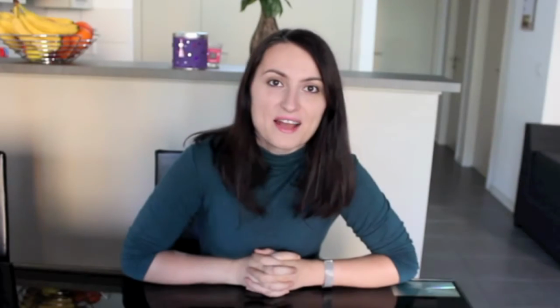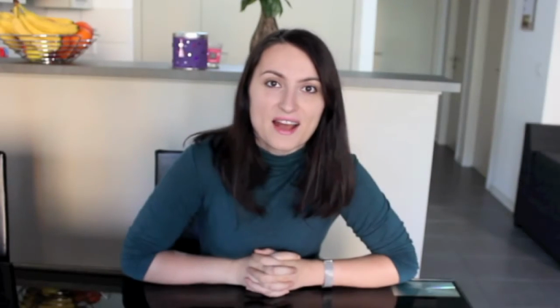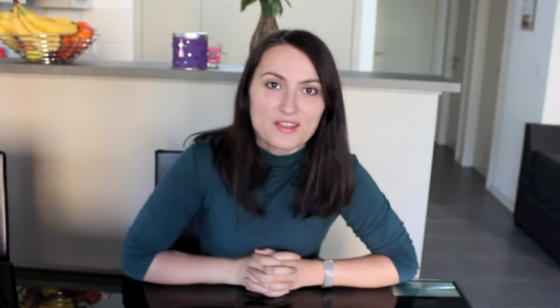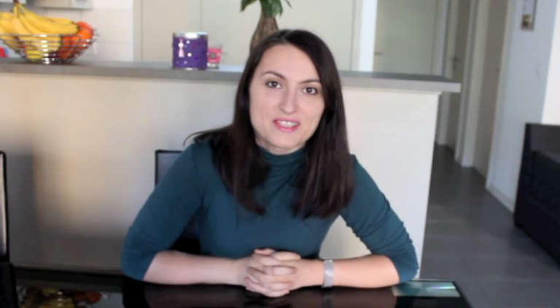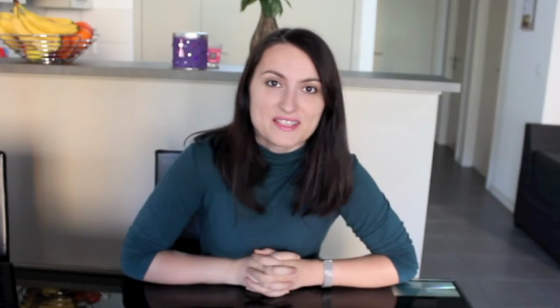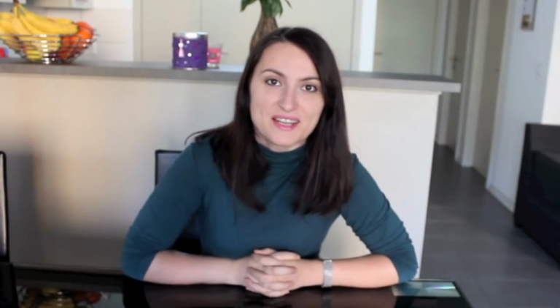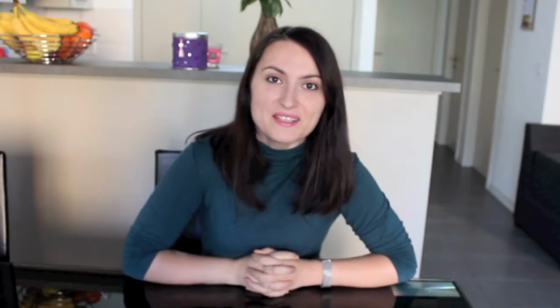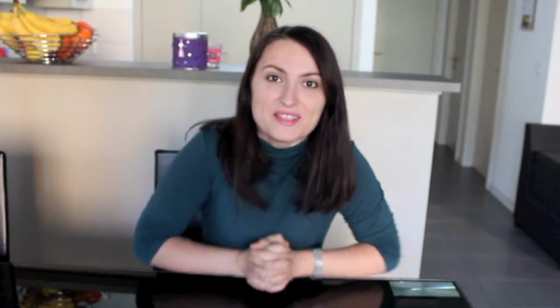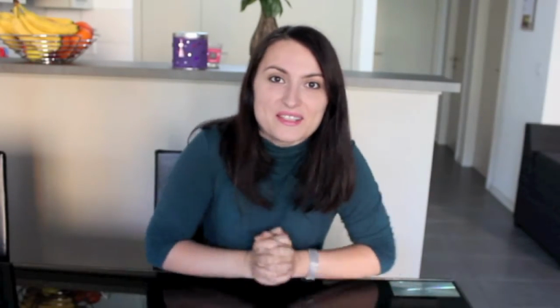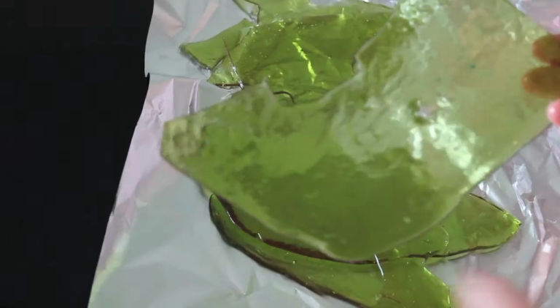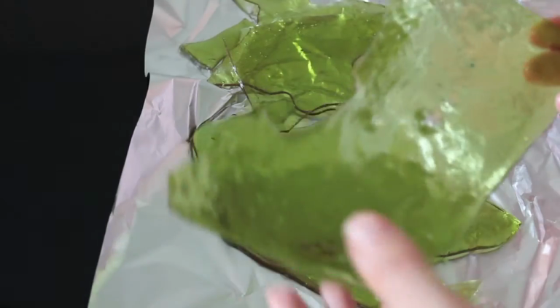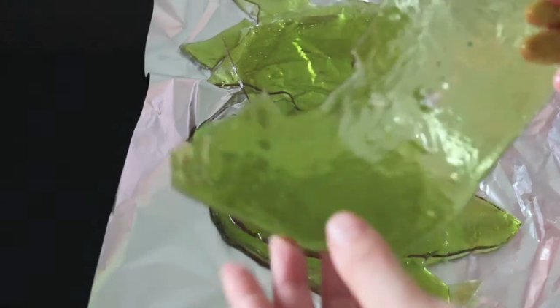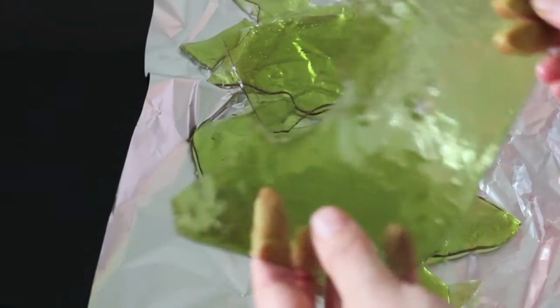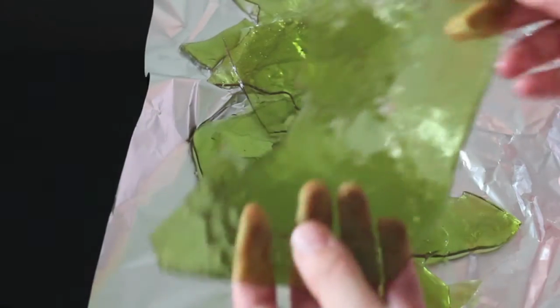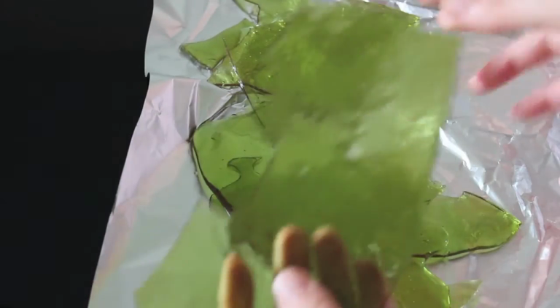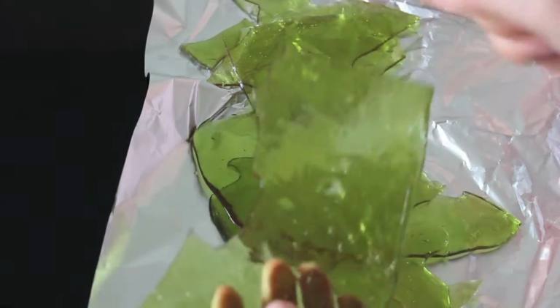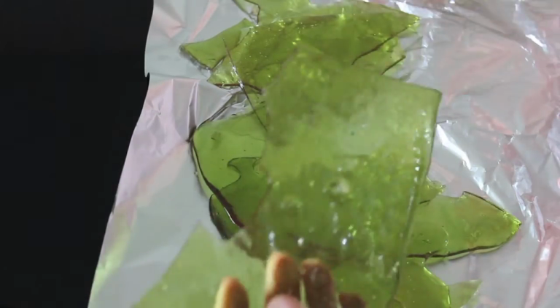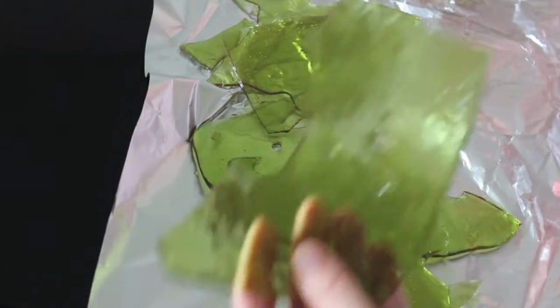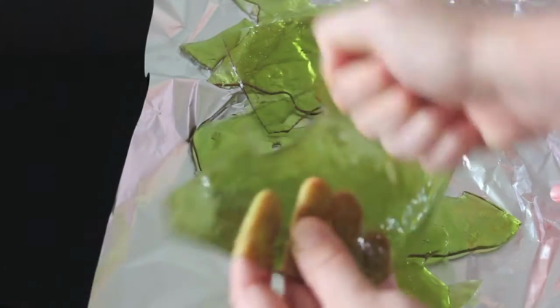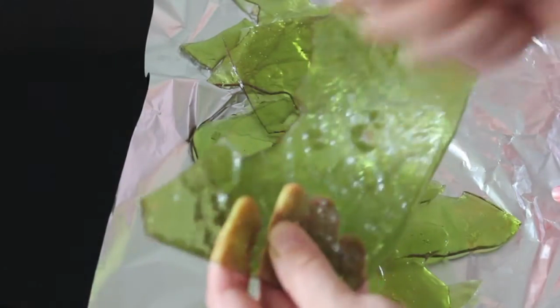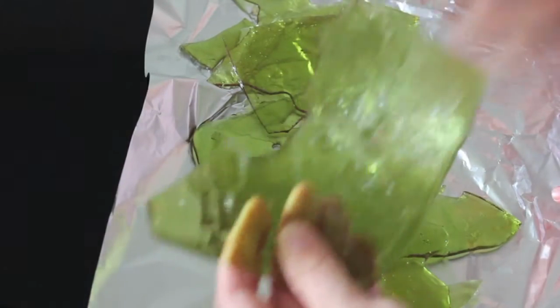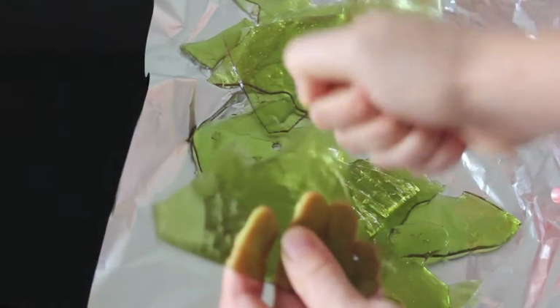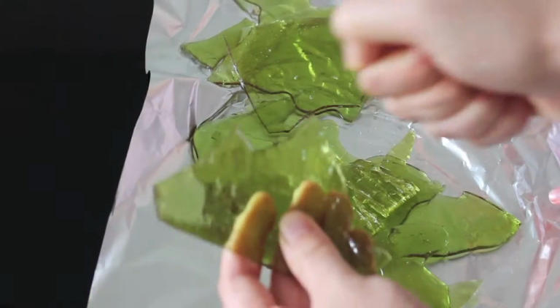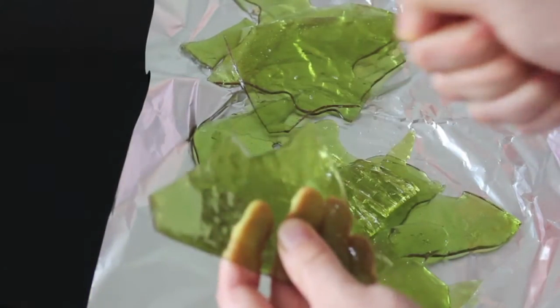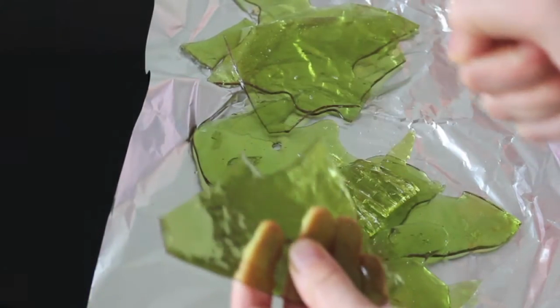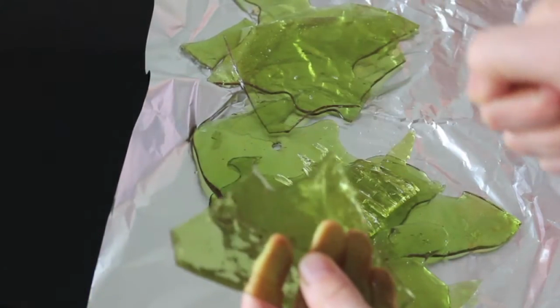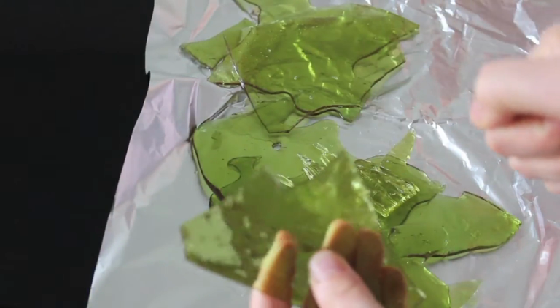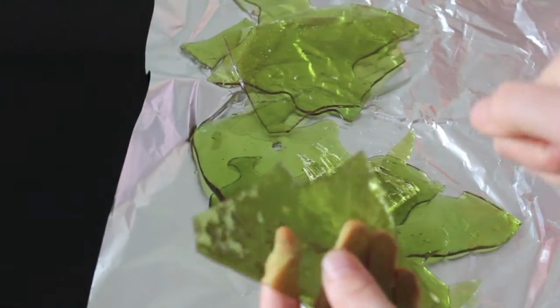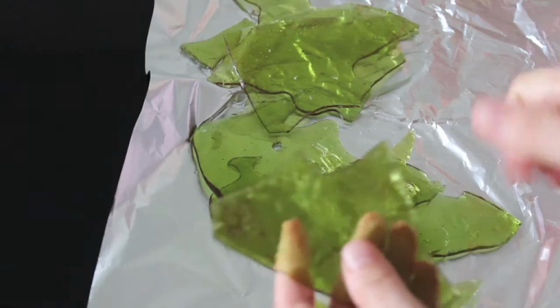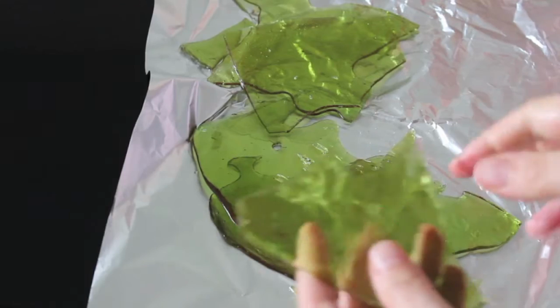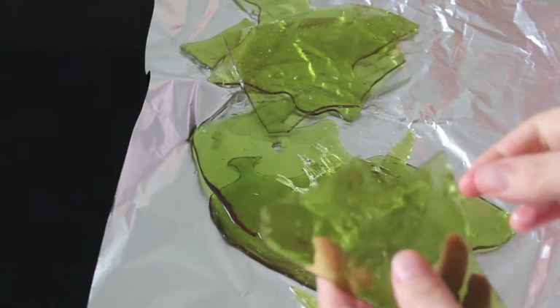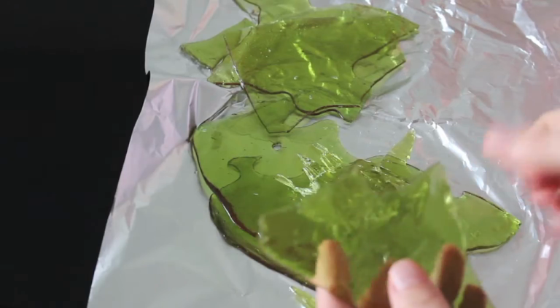Hello, this is Sarah. Today's science experiment is going to be a glass made of candy.